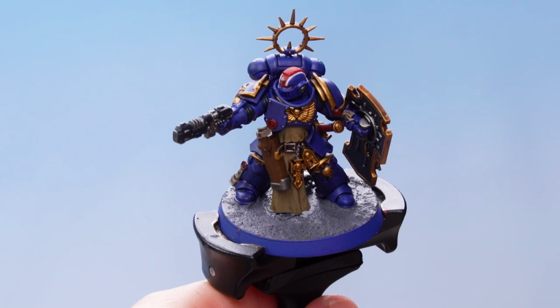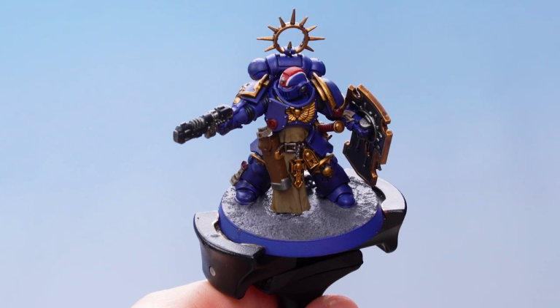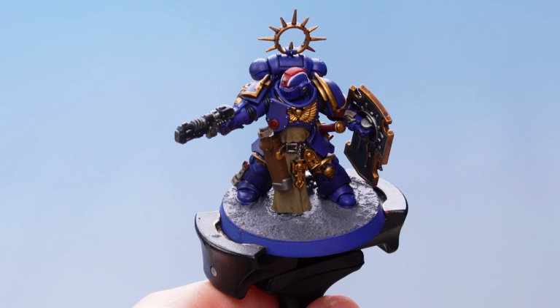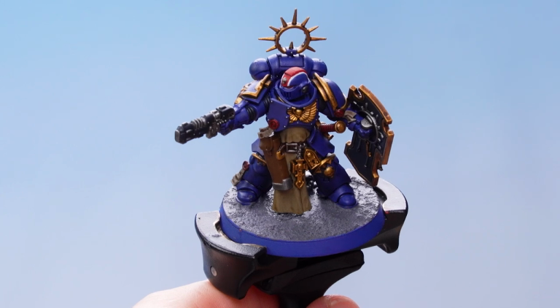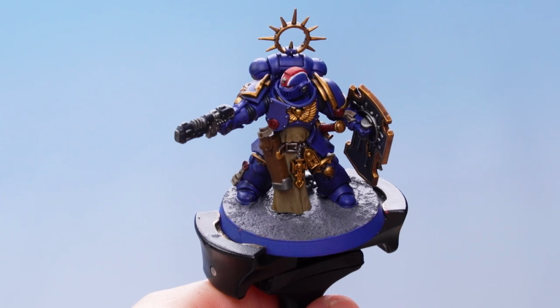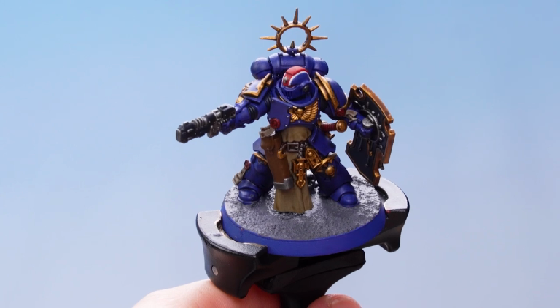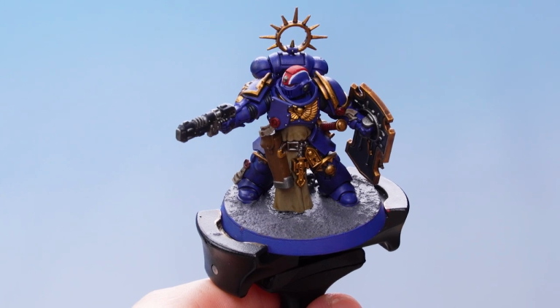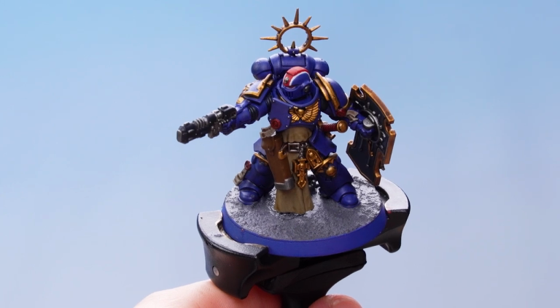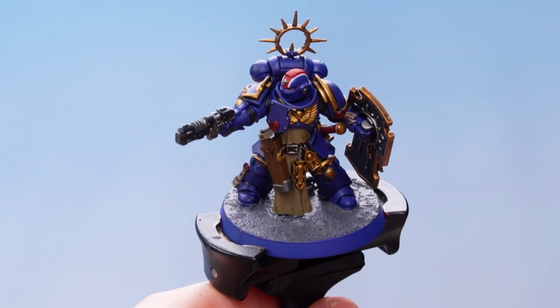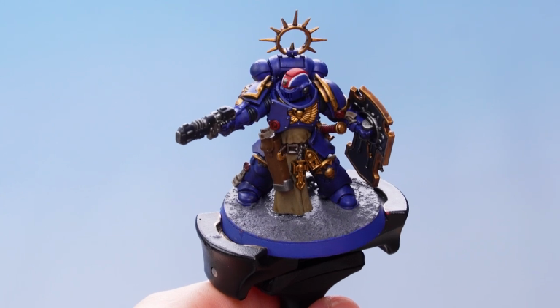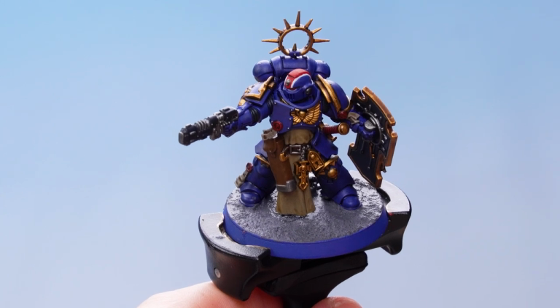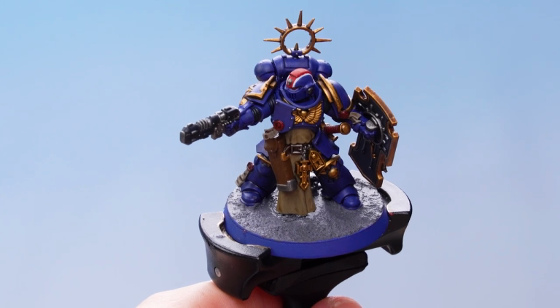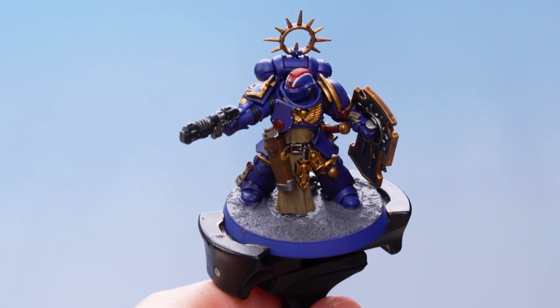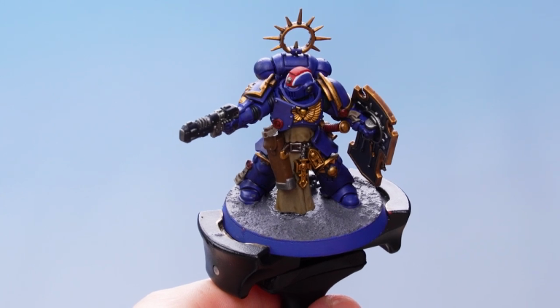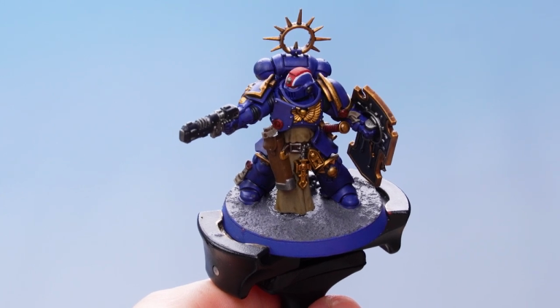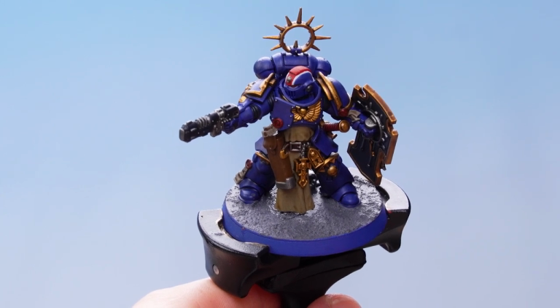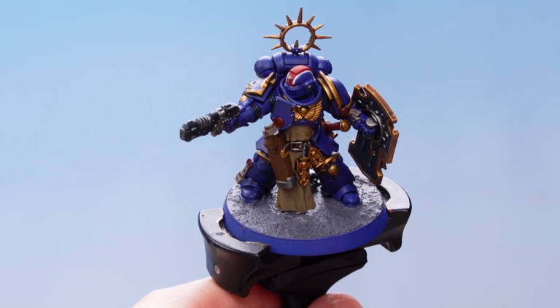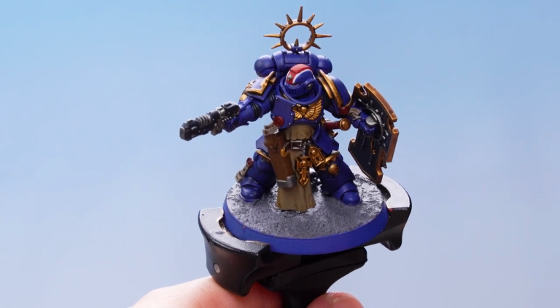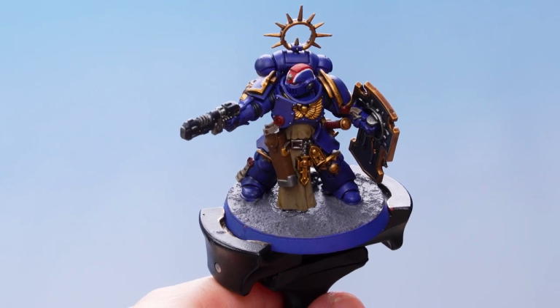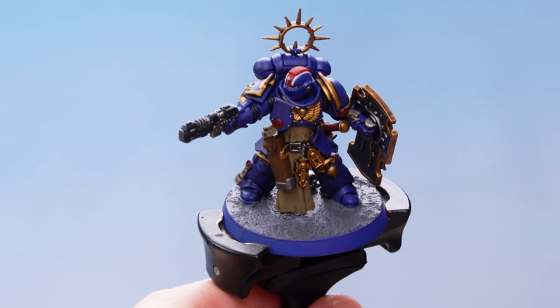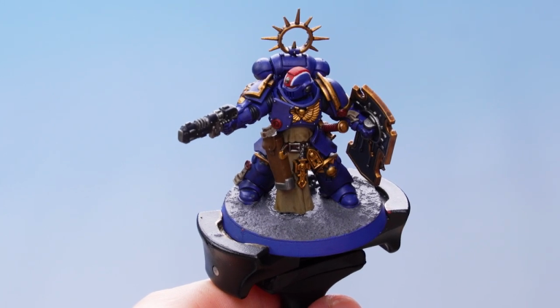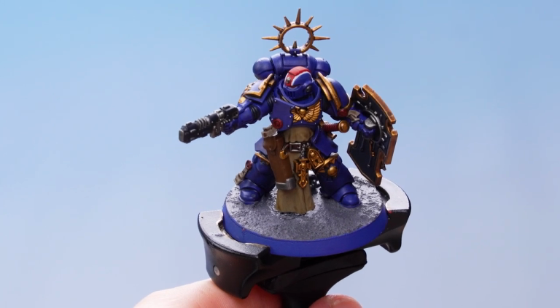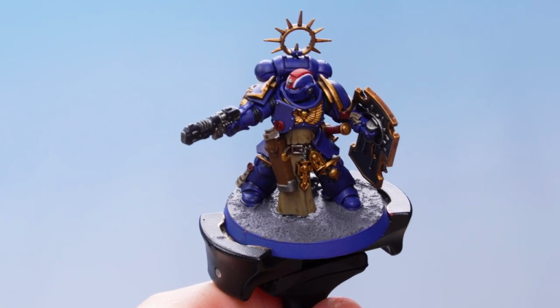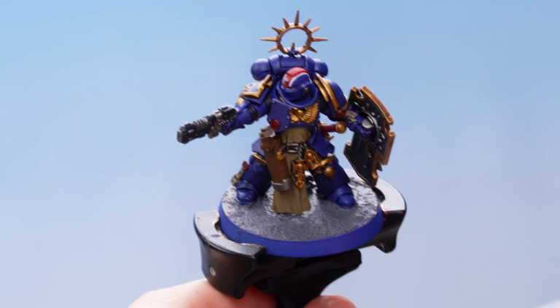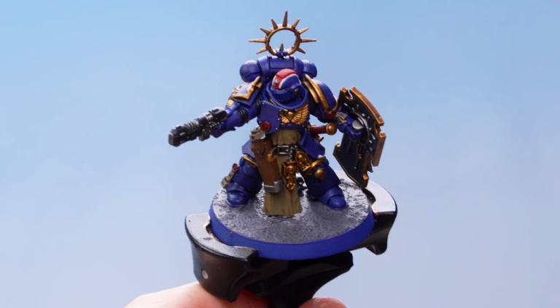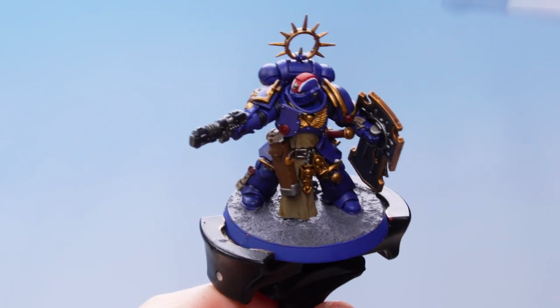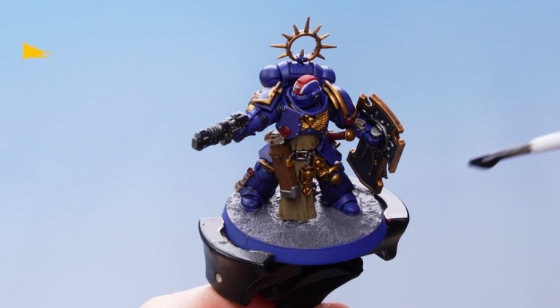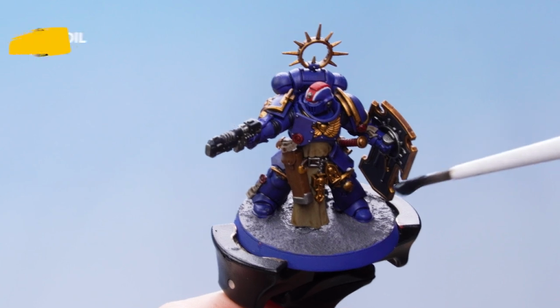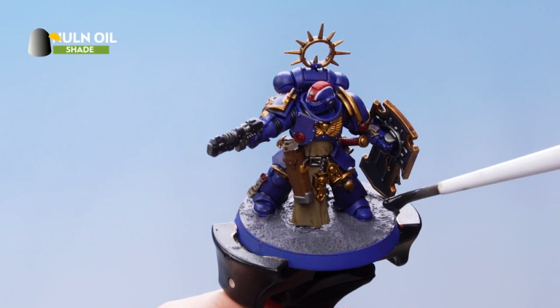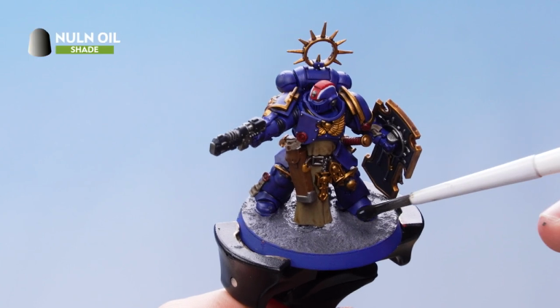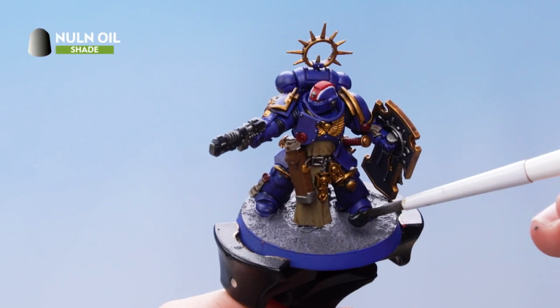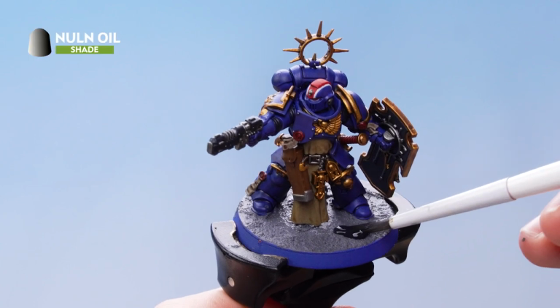With the texture paint now dry, apply Nuln Oil all over the base.